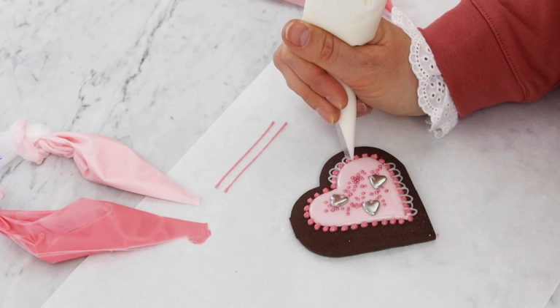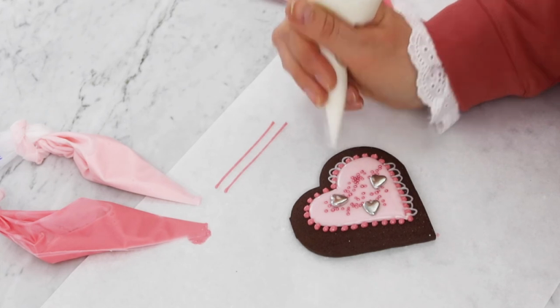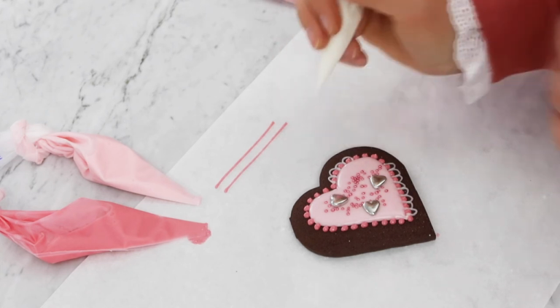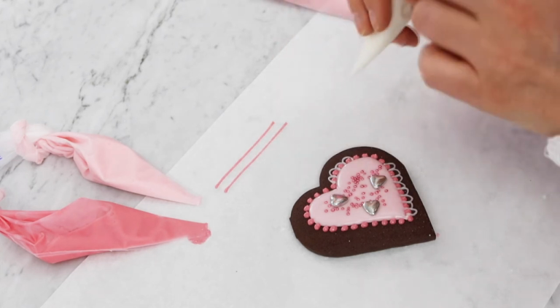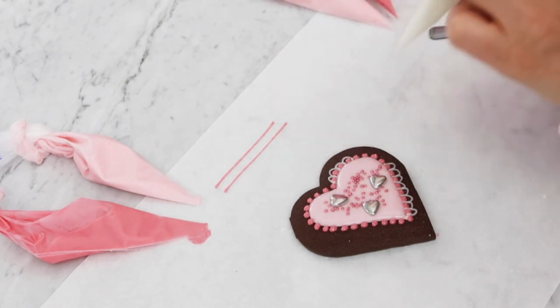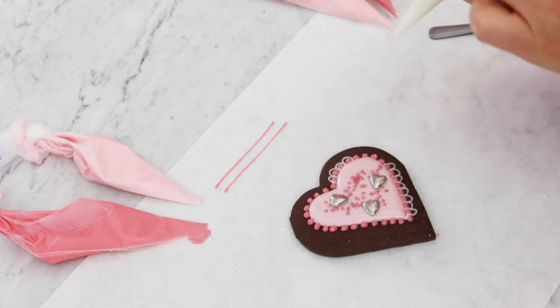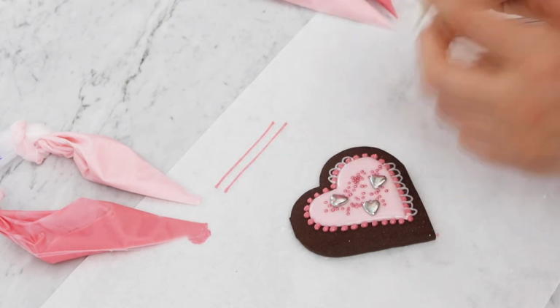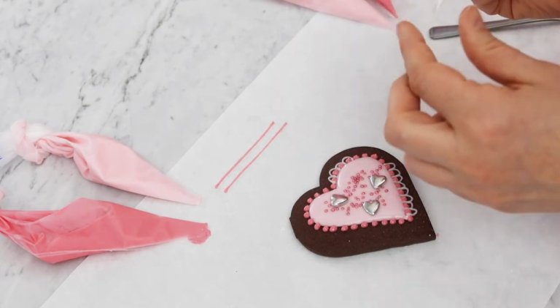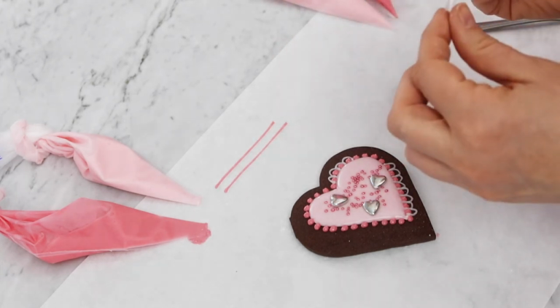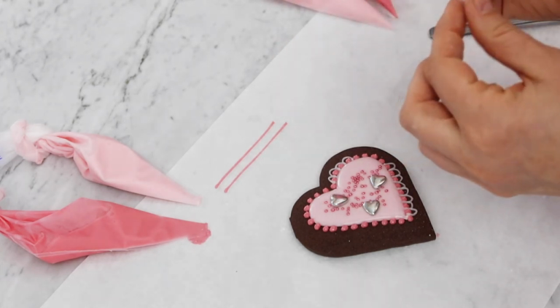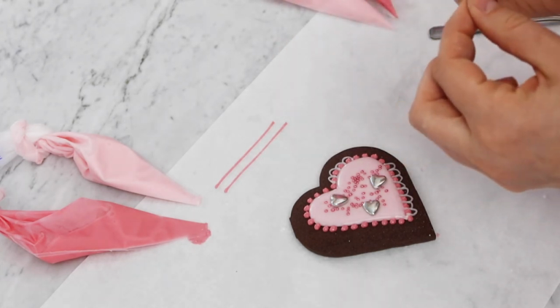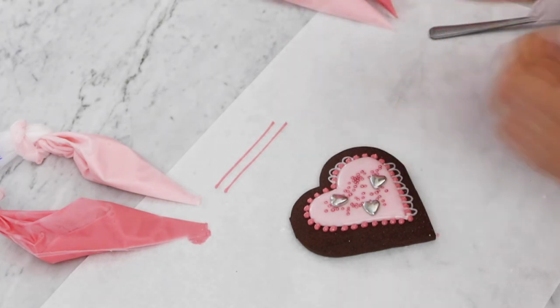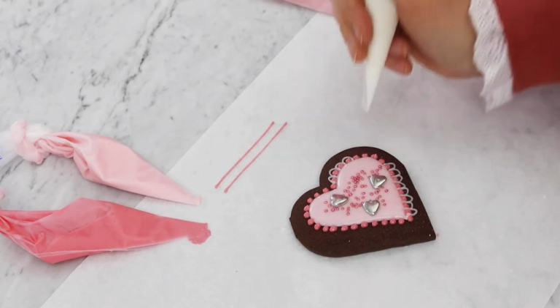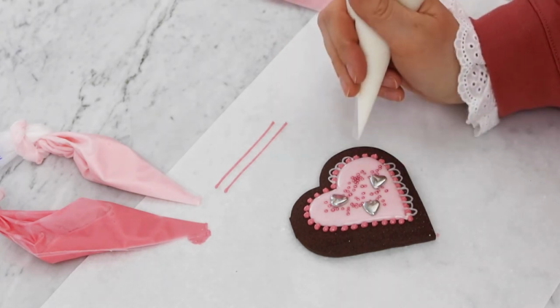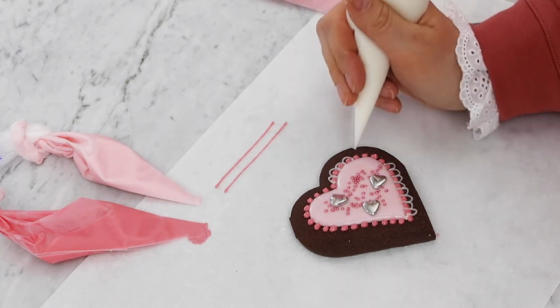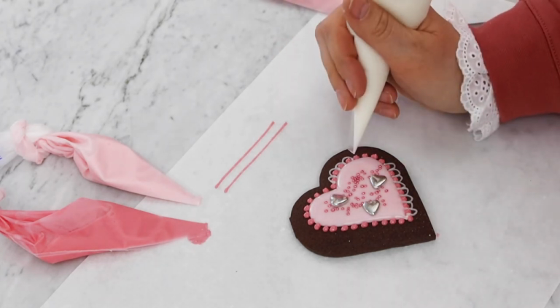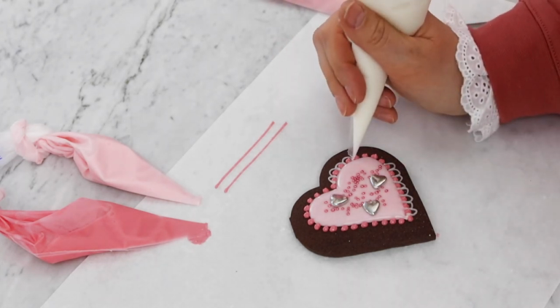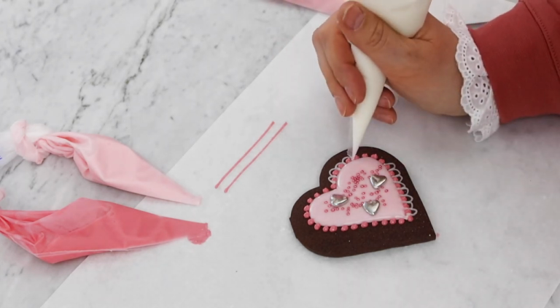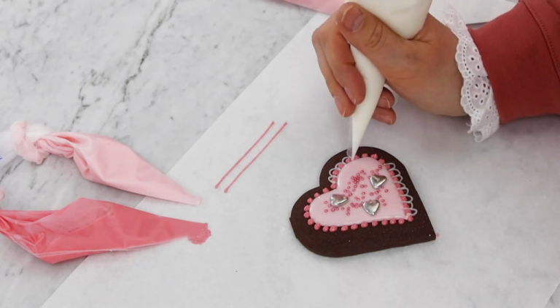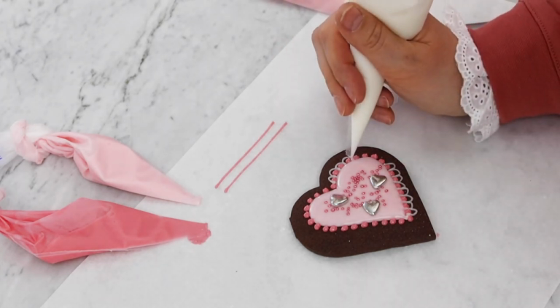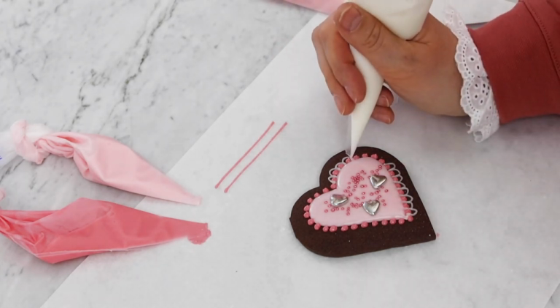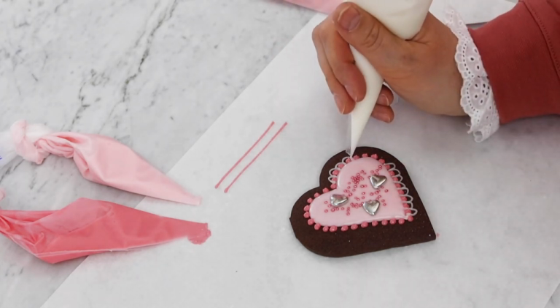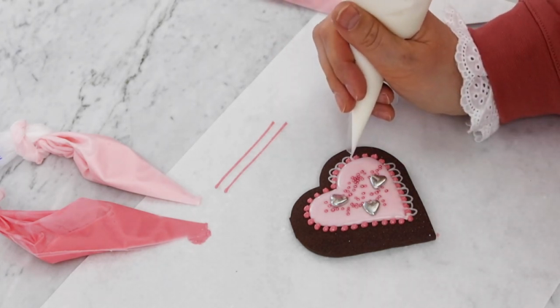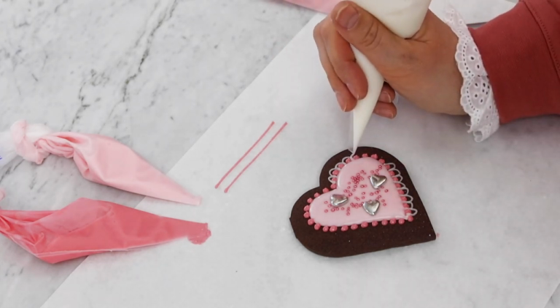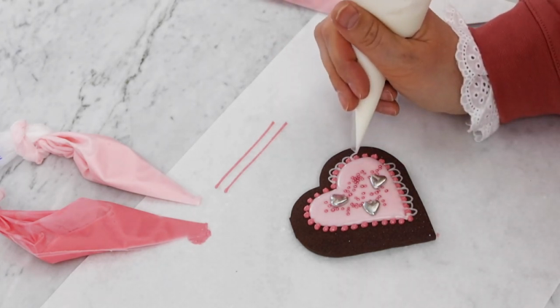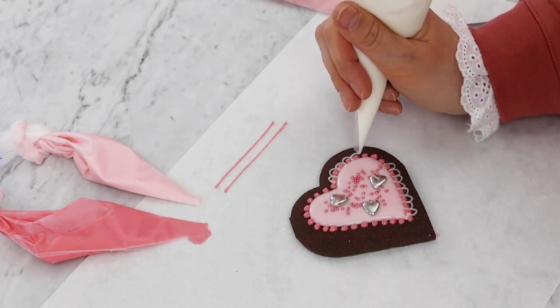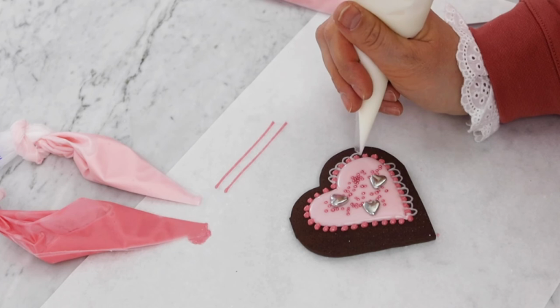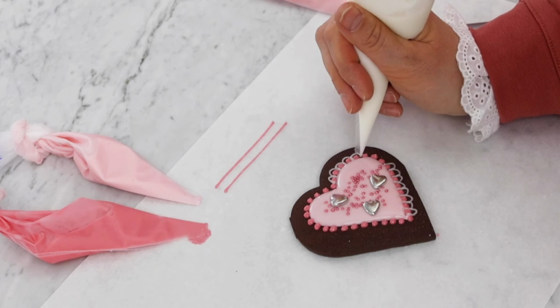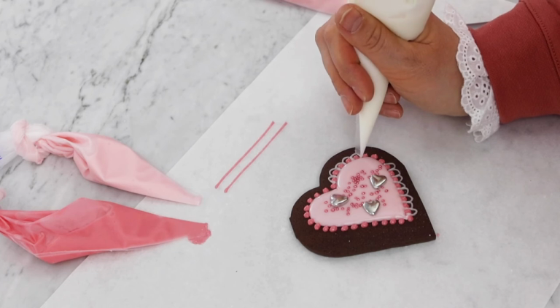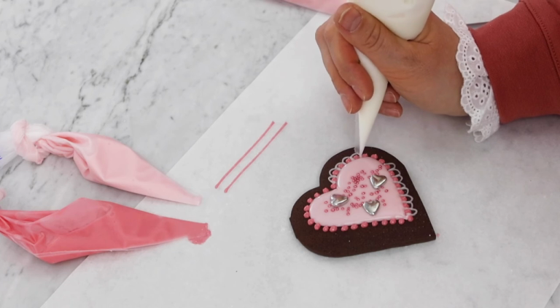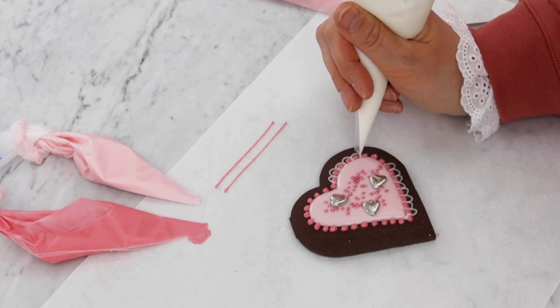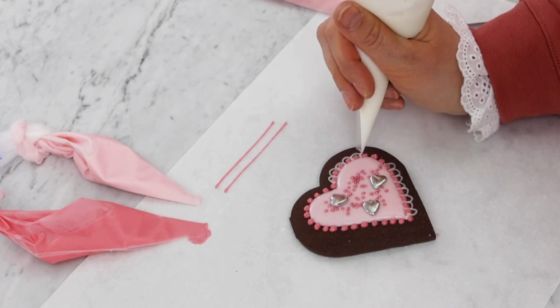Just work your way all the way around until you come to the end. Then I'm going to take my white icing — again this is the line icing to create all of the detail. I'm going to do some nice little loops to create a lace effect going around the edge of our heart. Just keep looping it around those beads. If you need to change the position of your hand you can always stop as you go, find what's comfortable and carry on. You may also need to adjust where your hand is on the bag to maintain a nice even pressure.